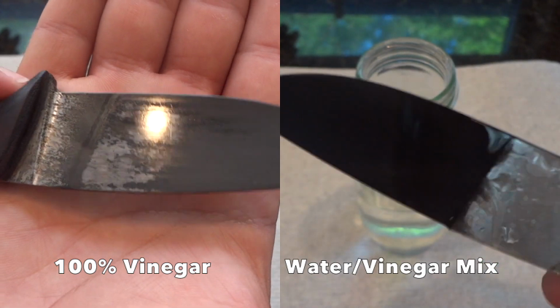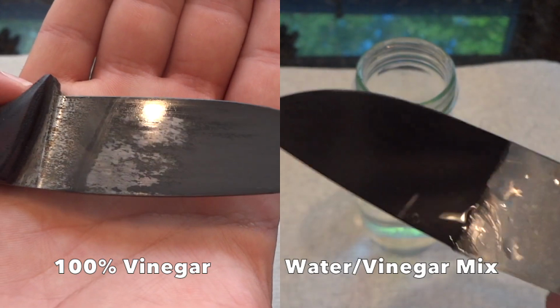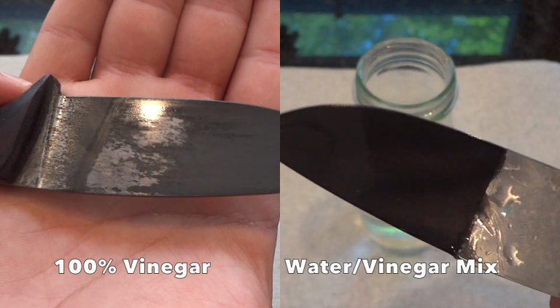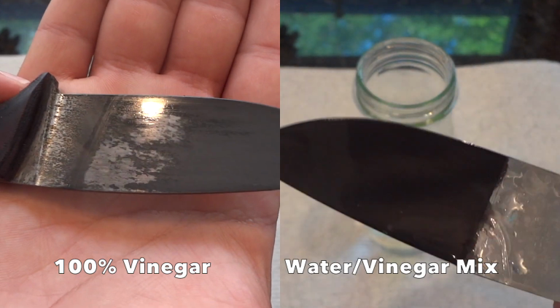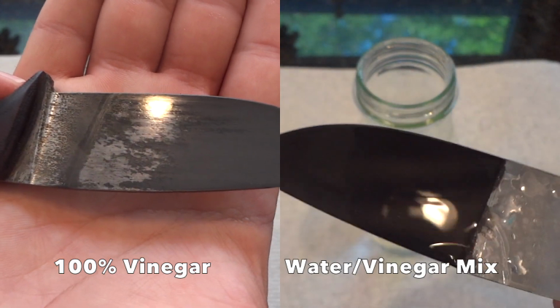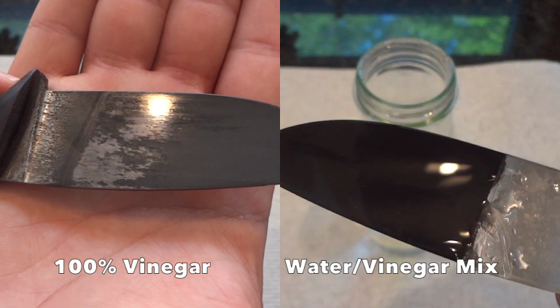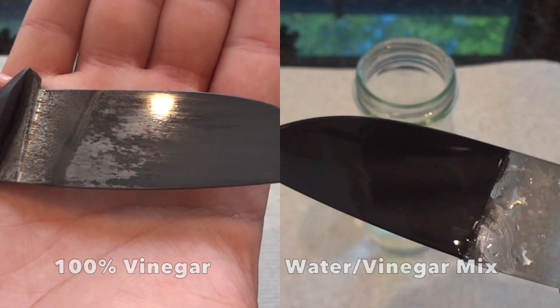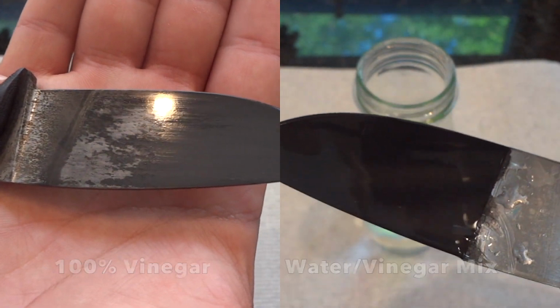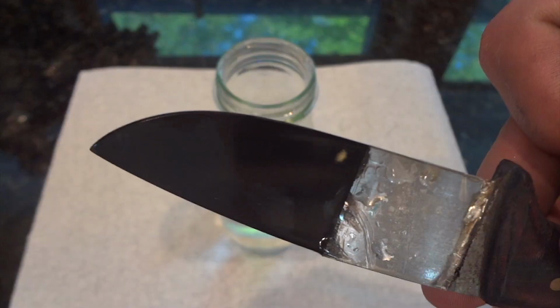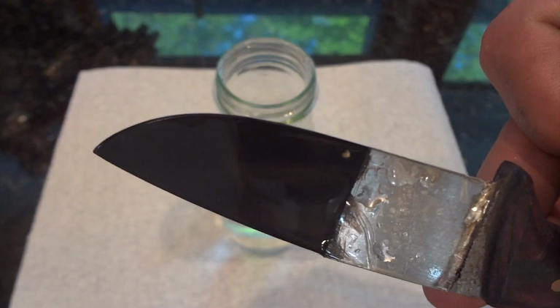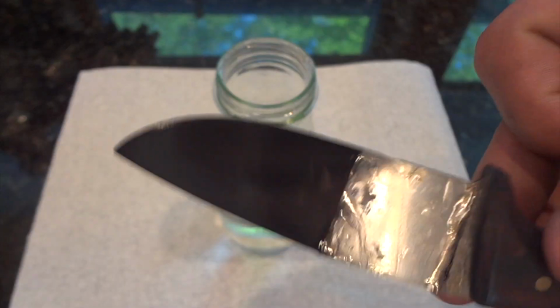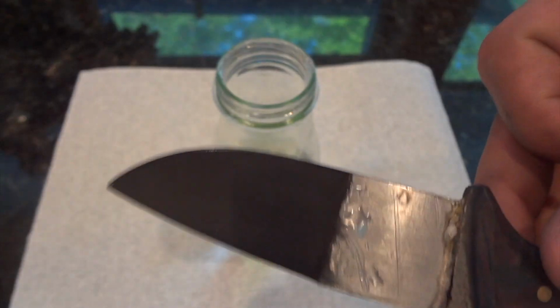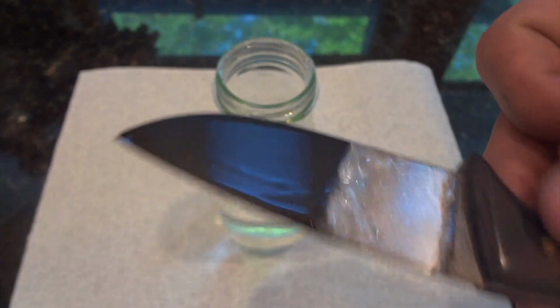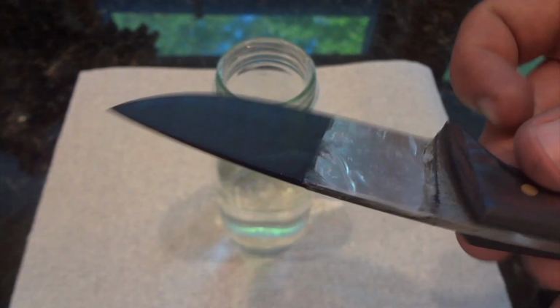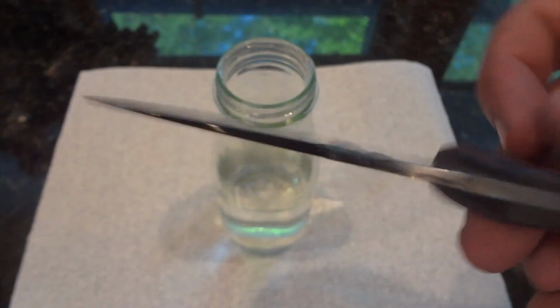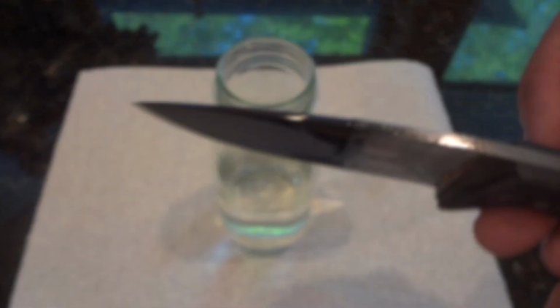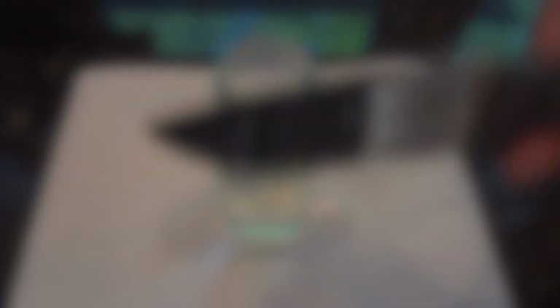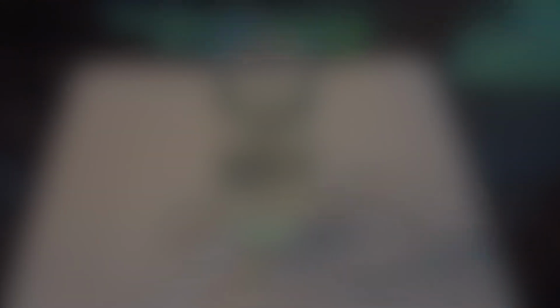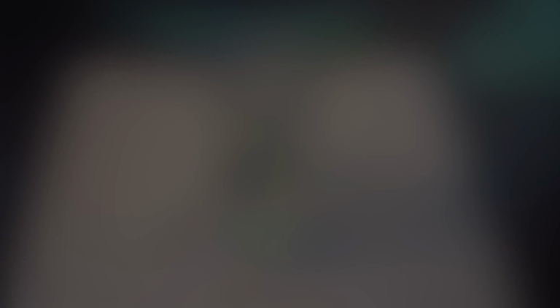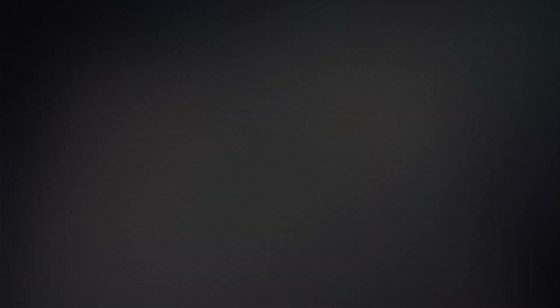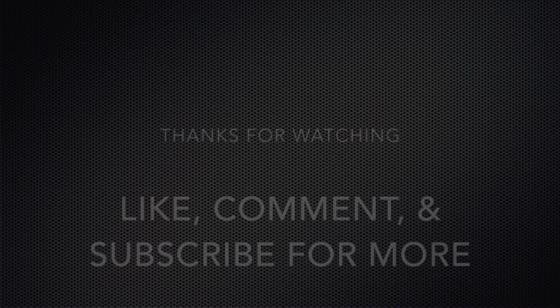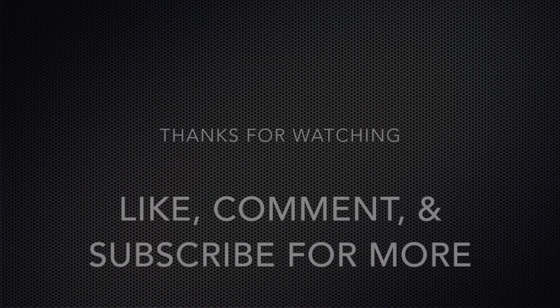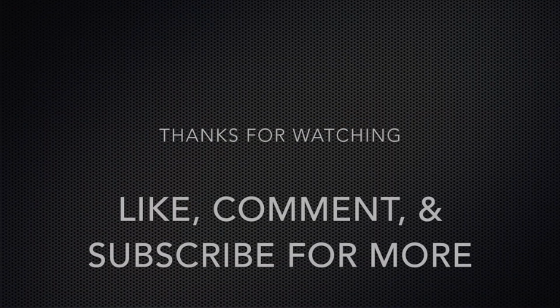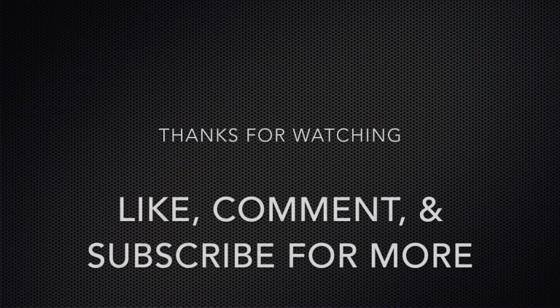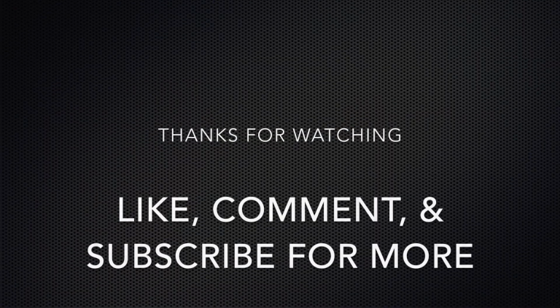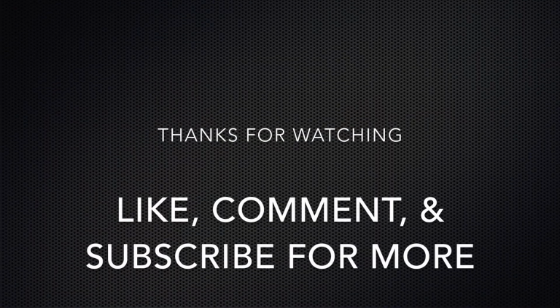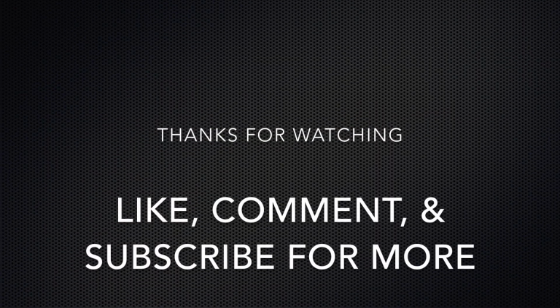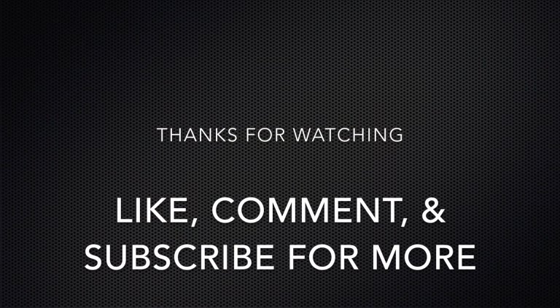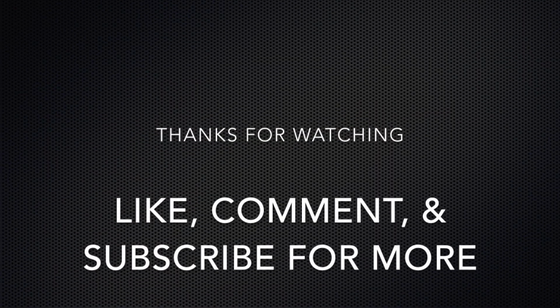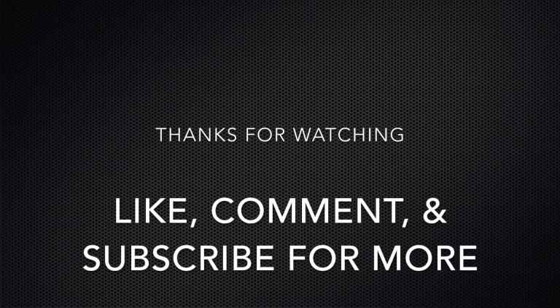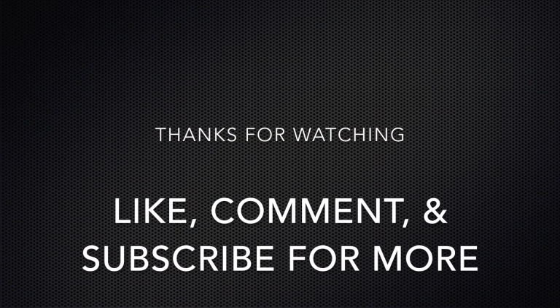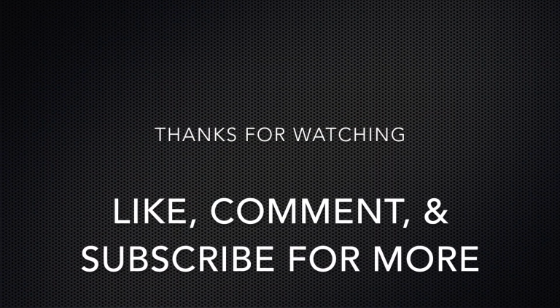Alright, that was a pretty good test. Let me know what you guys think in the comments, and that's it — I'll see you in the next one.